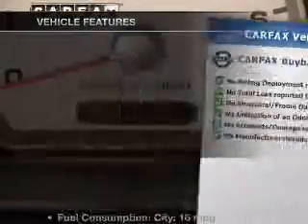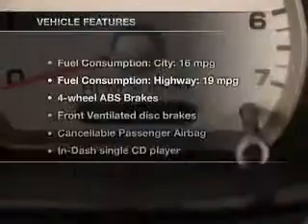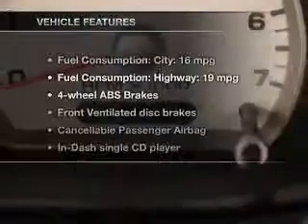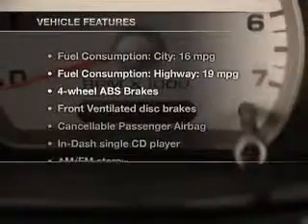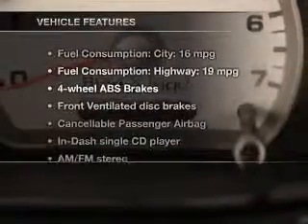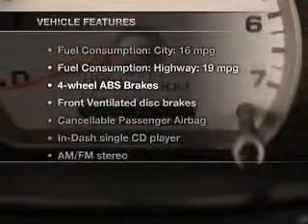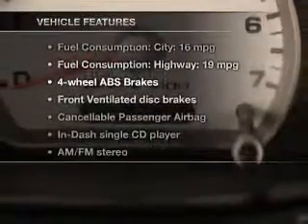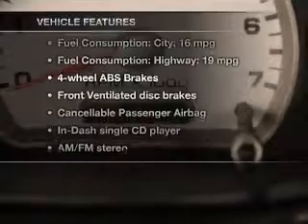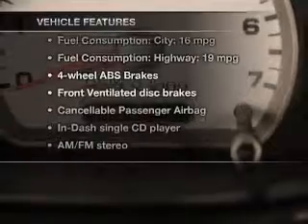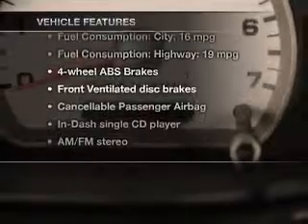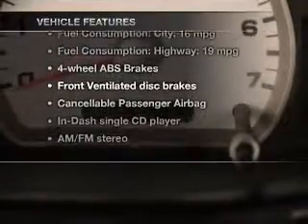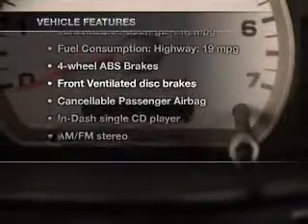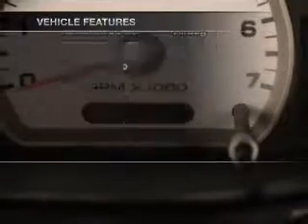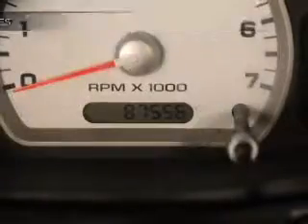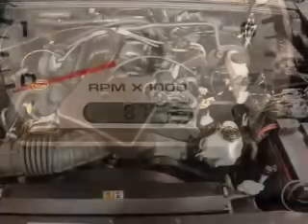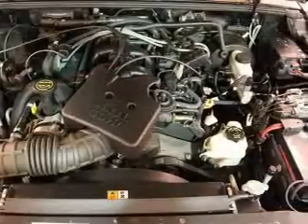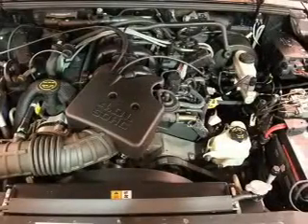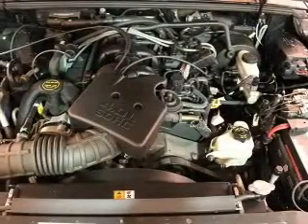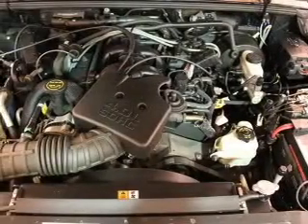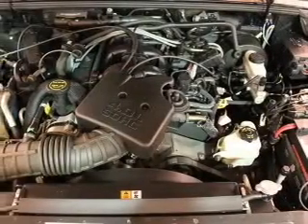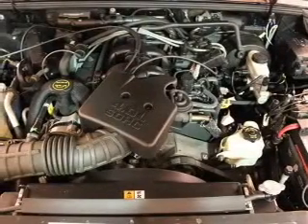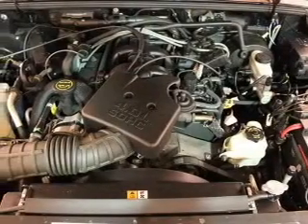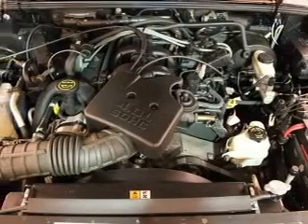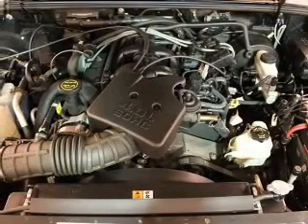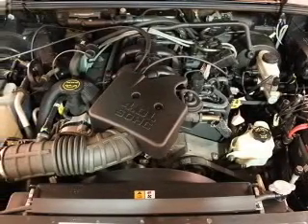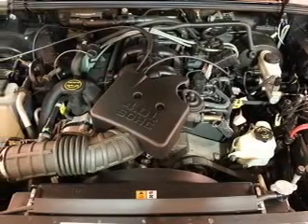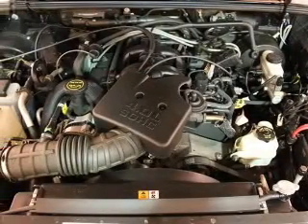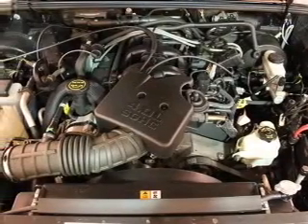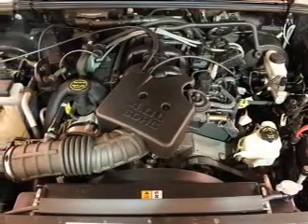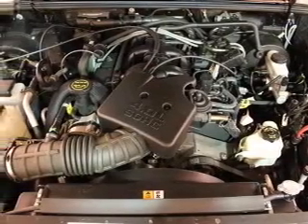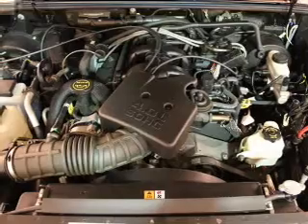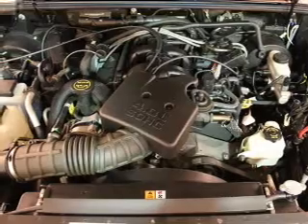Enjoy these notable features included in this vehicle: an AM-FM stereo with a CD player, power steering, and air conditioning.